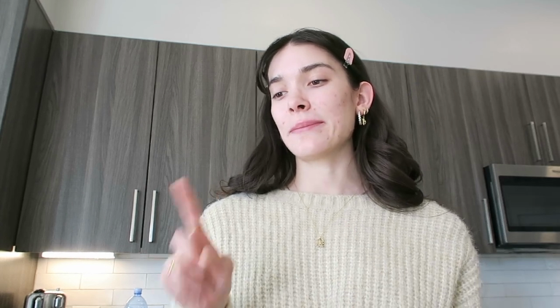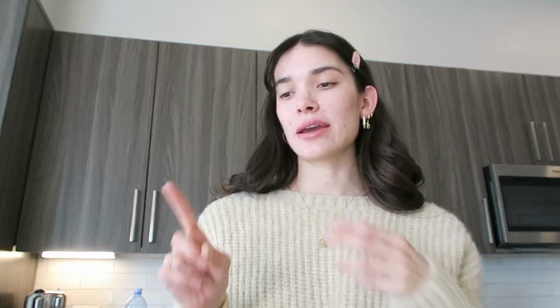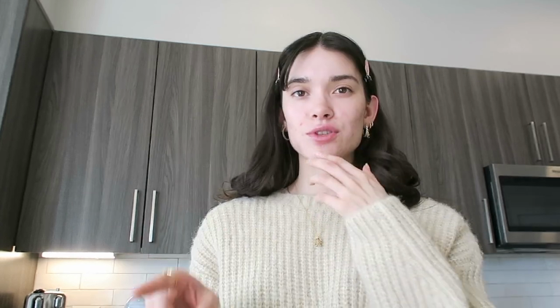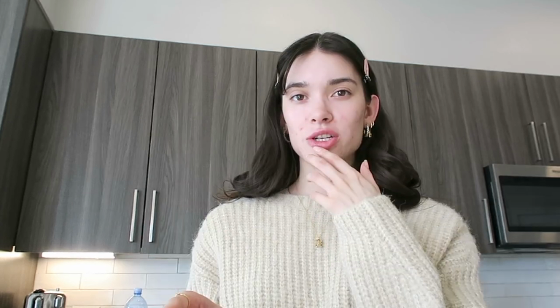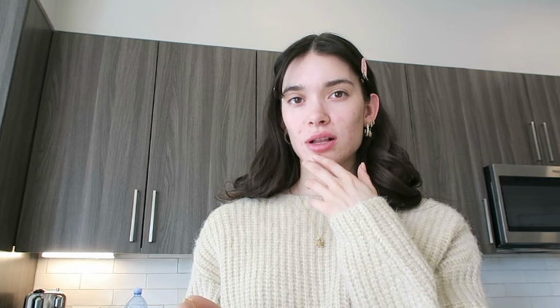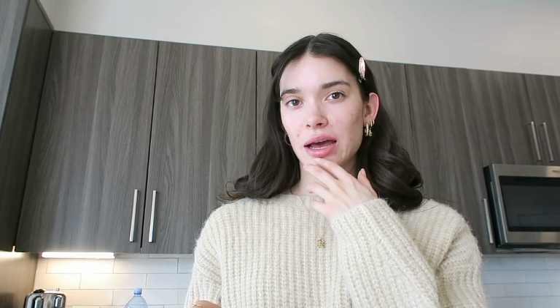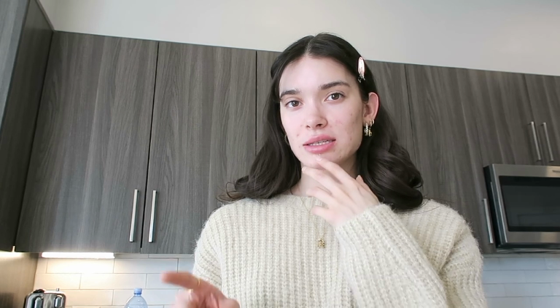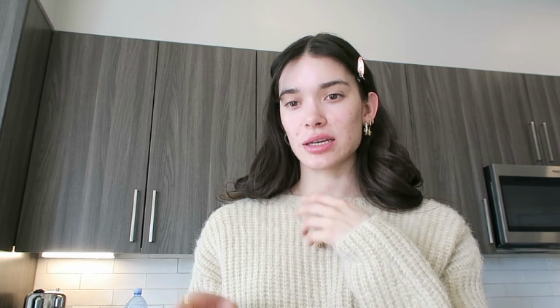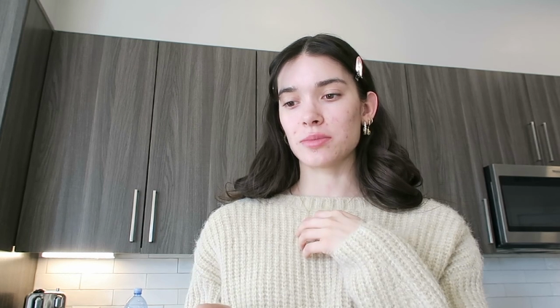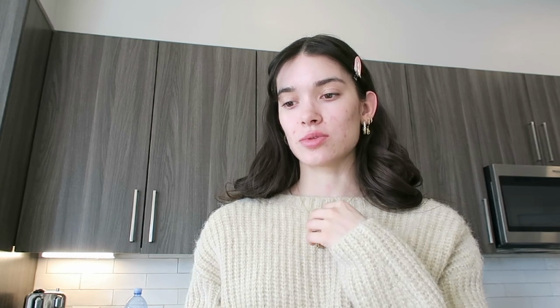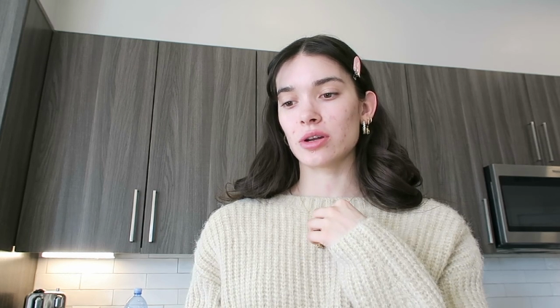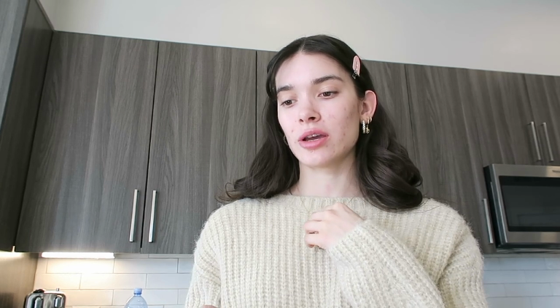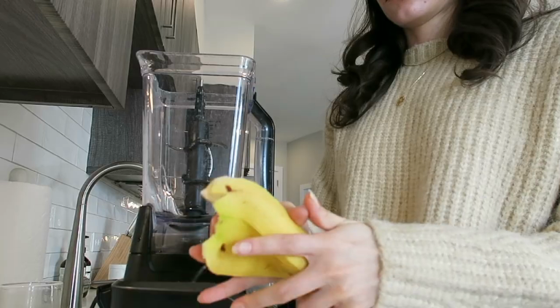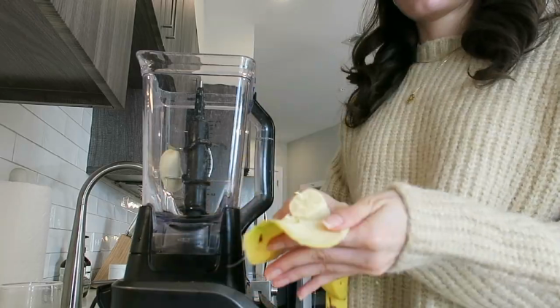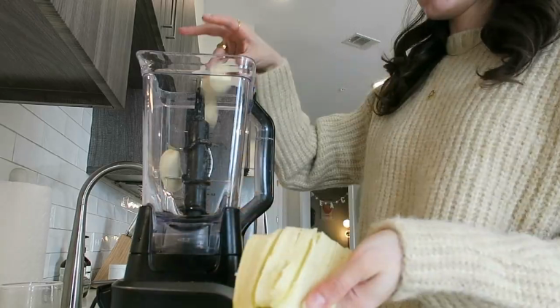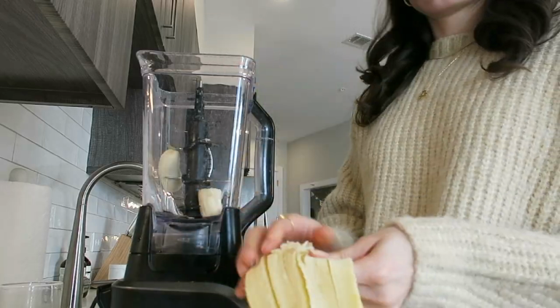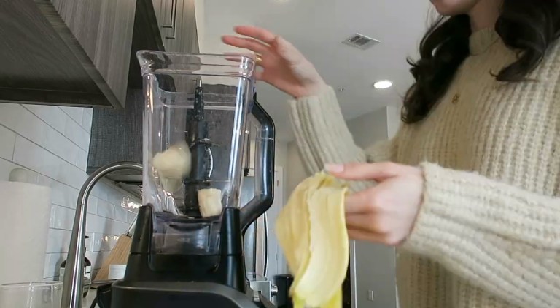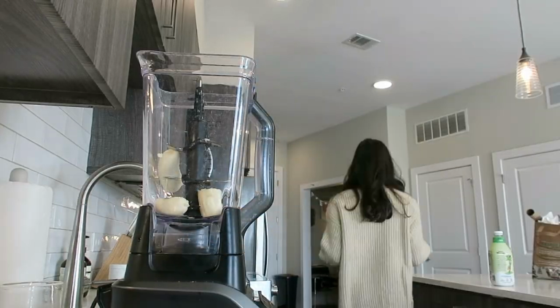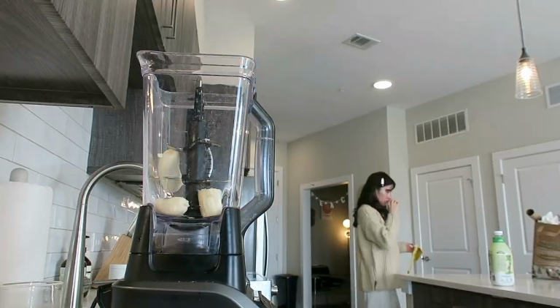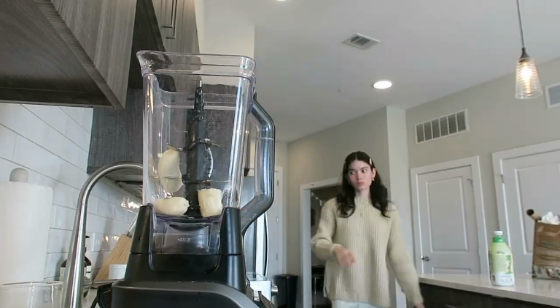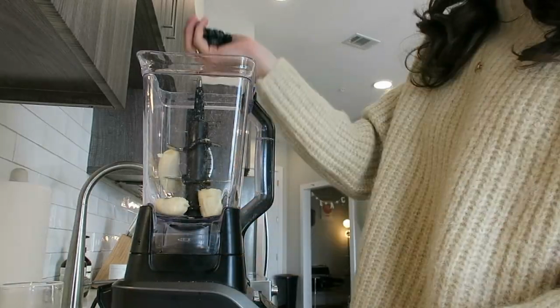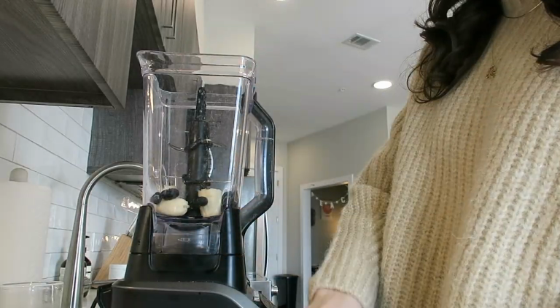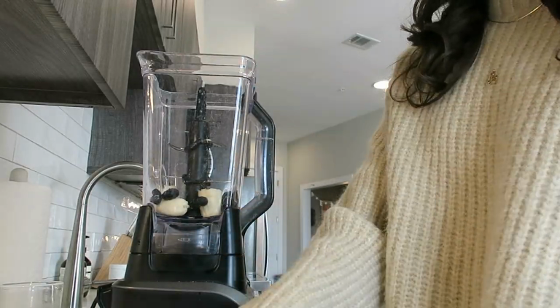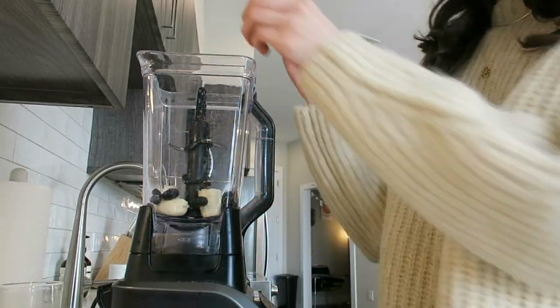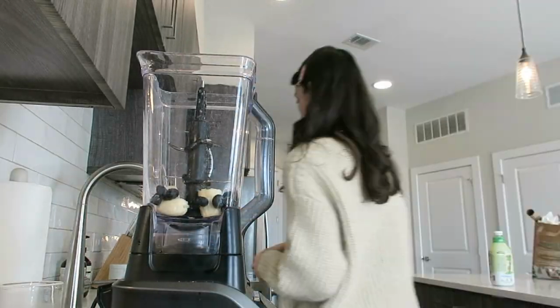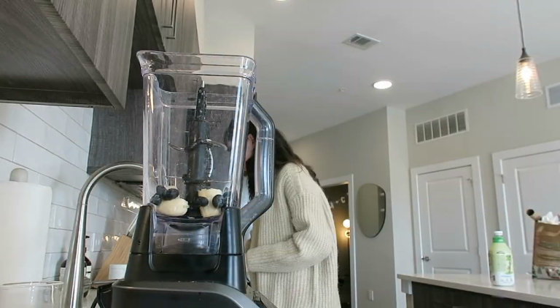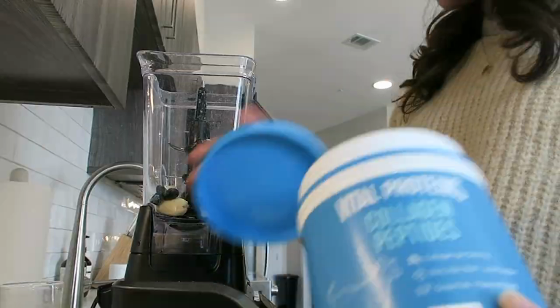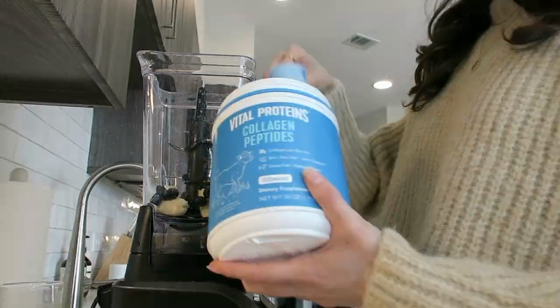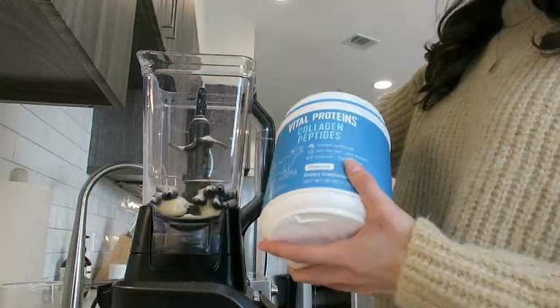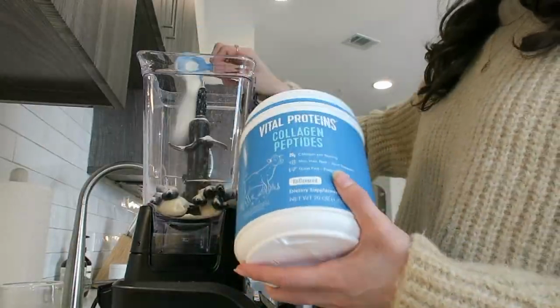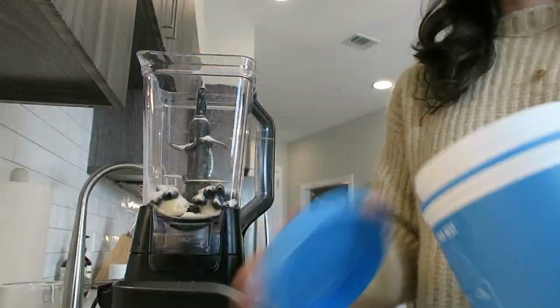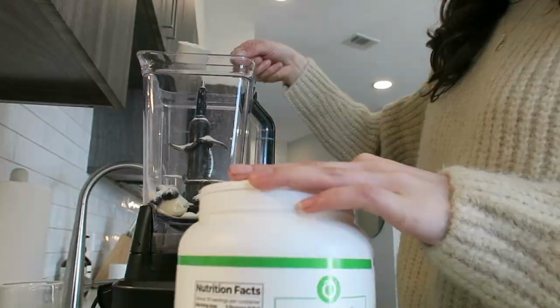I might have to watch a class and take some notes on it, and I'm going to plan out some of my lunches.